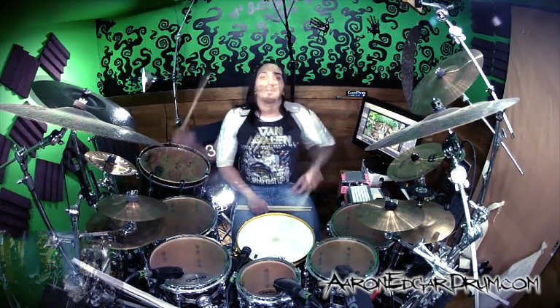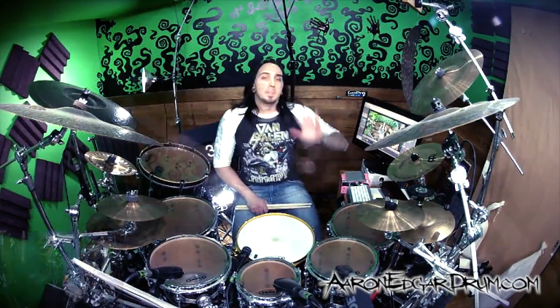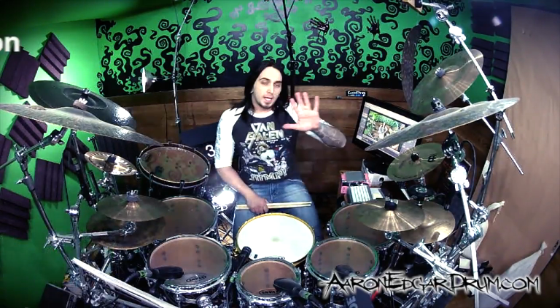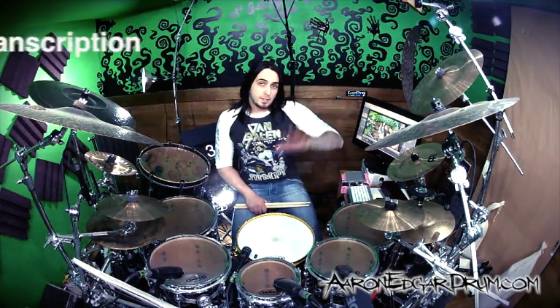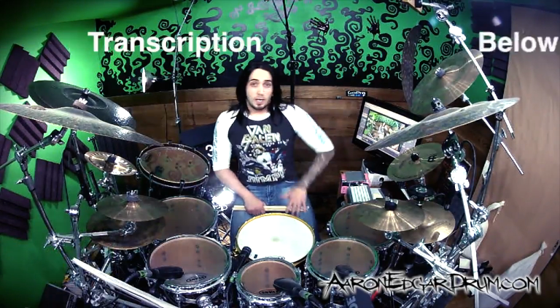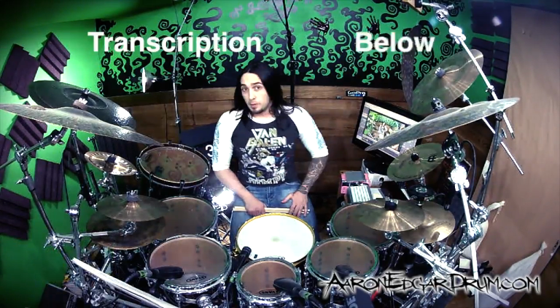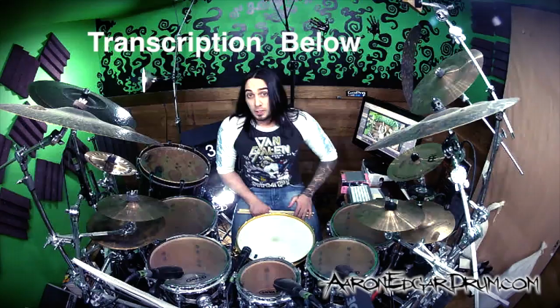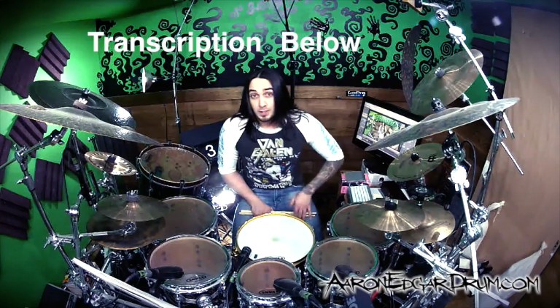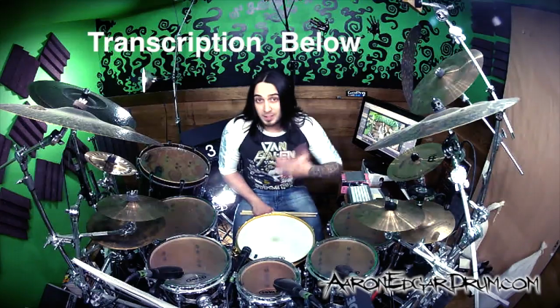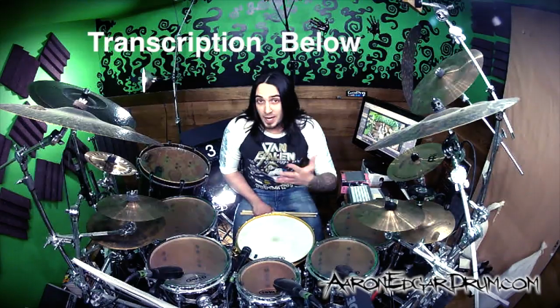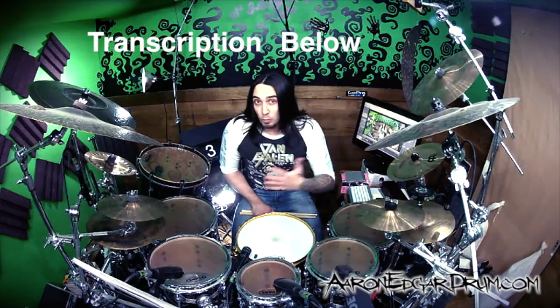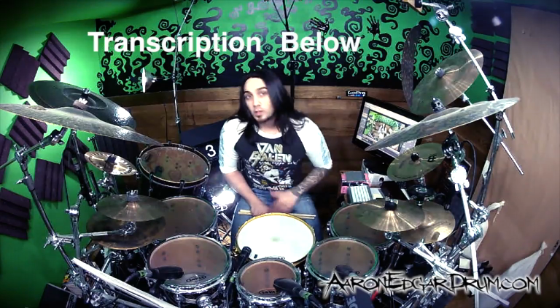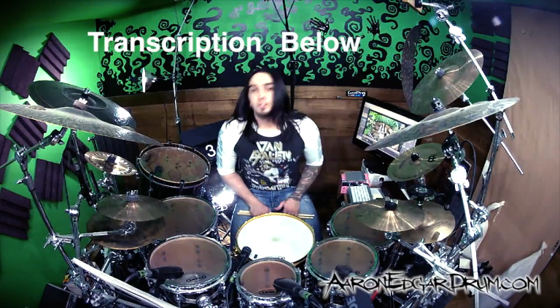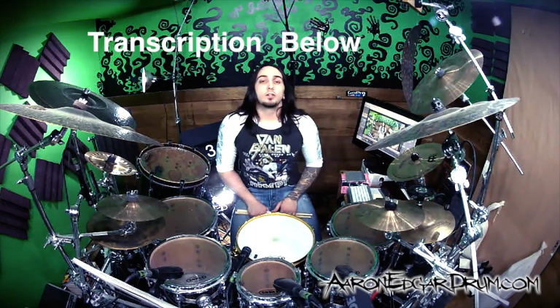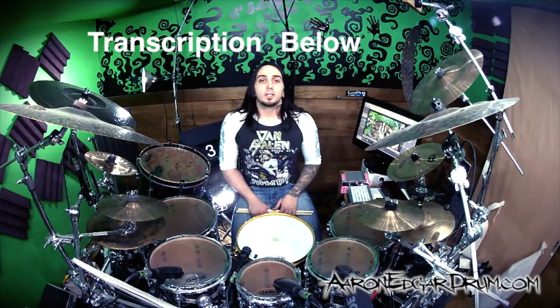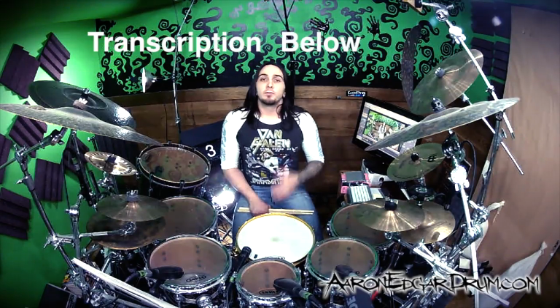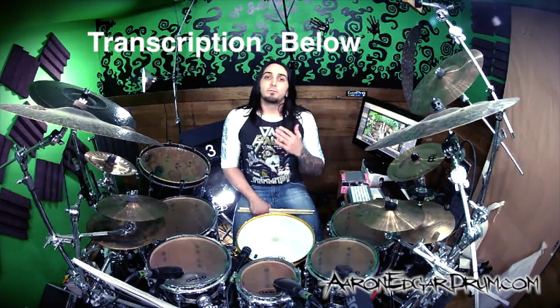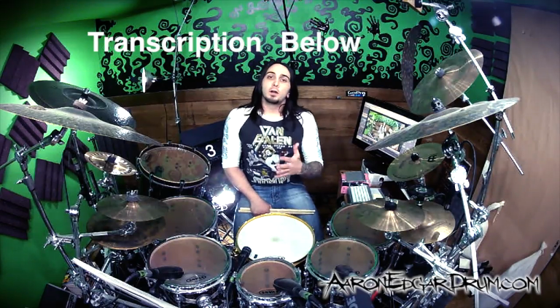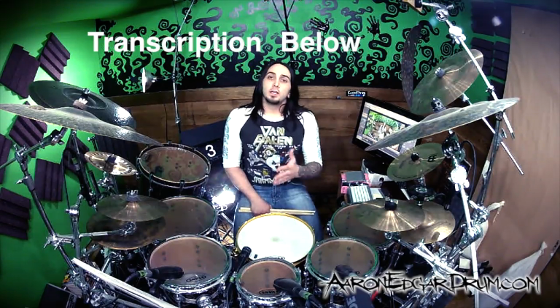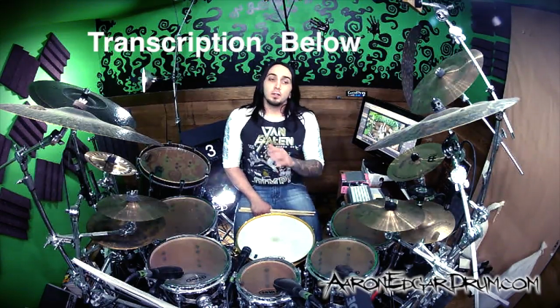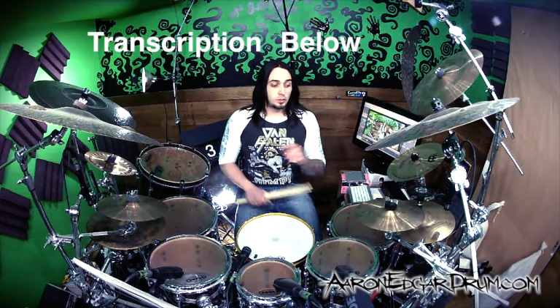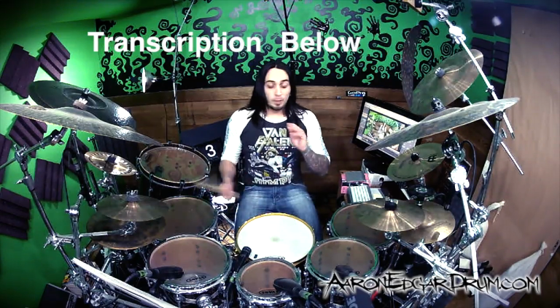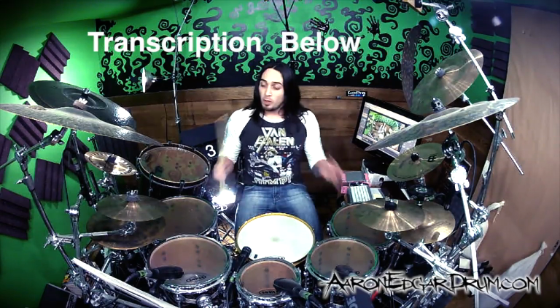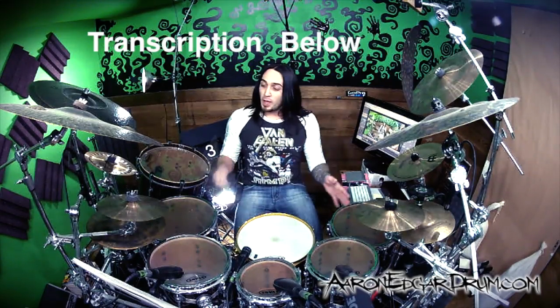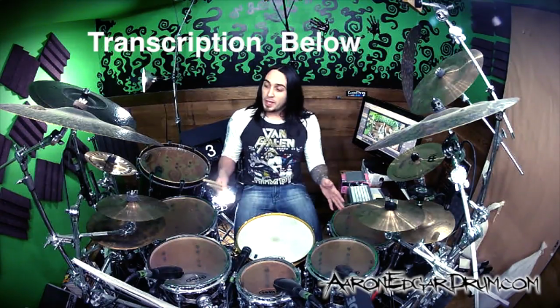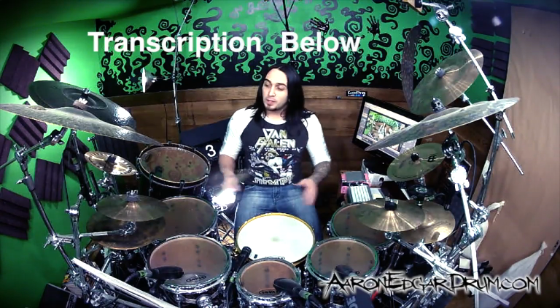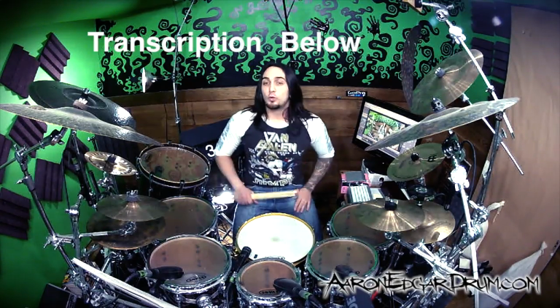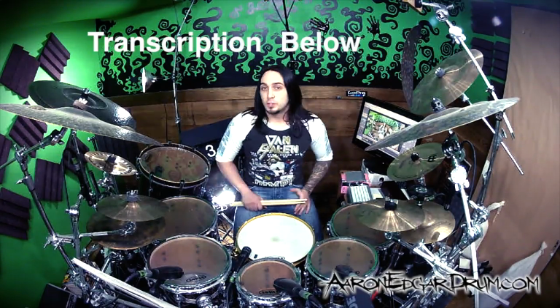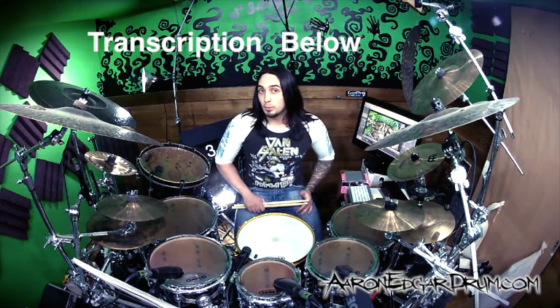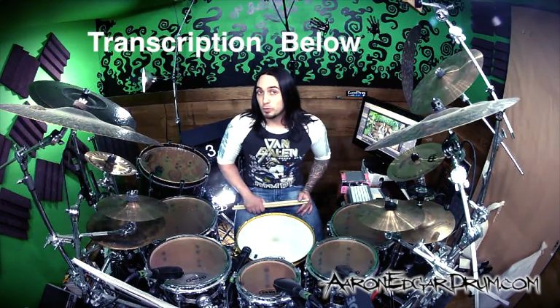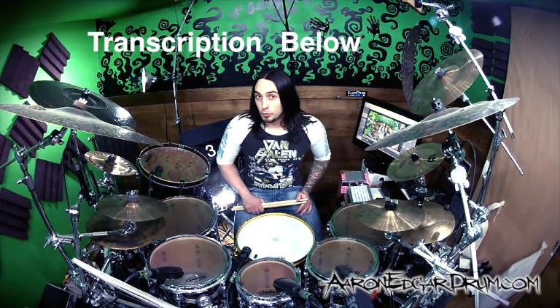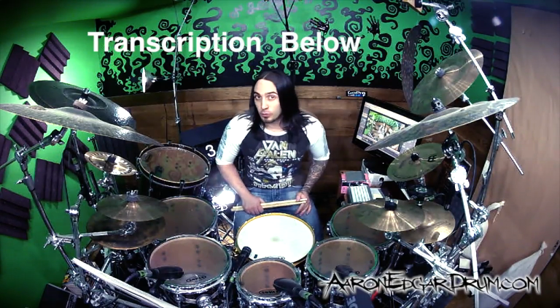Hey guys, I'm Aaron Edgar and today we're gonna take a look at a funky double hi-hat quintuplet groove.